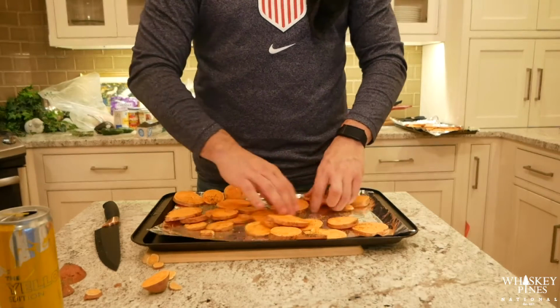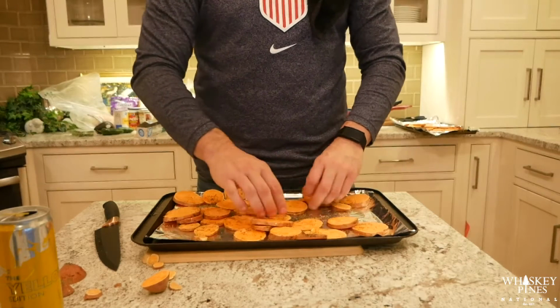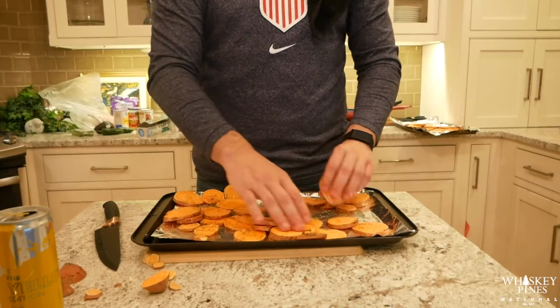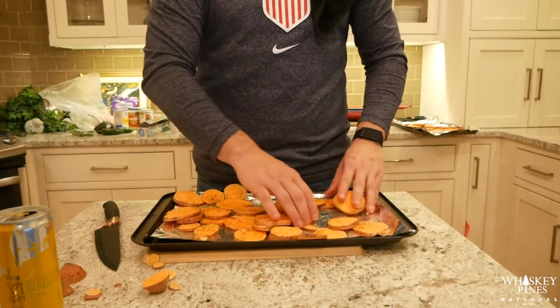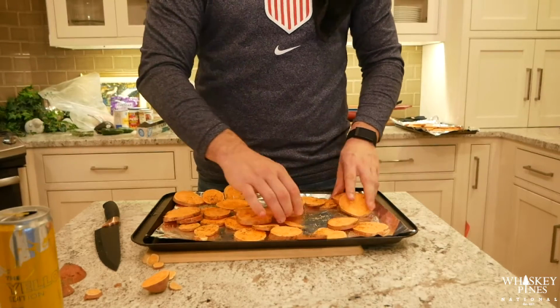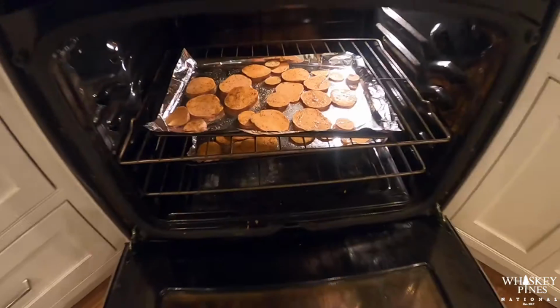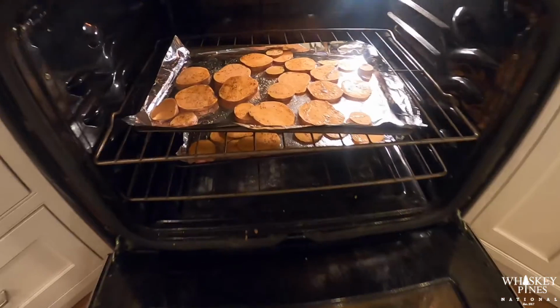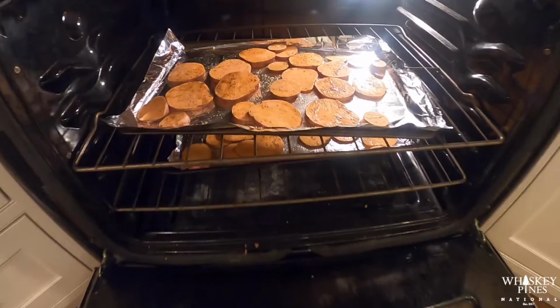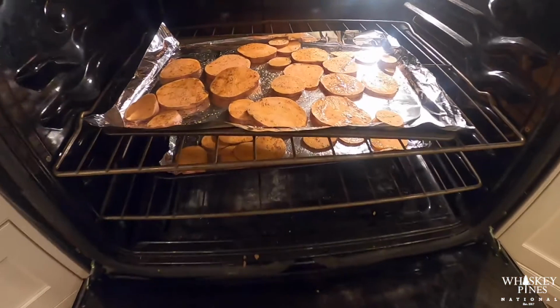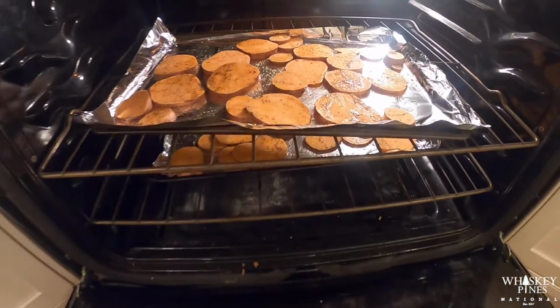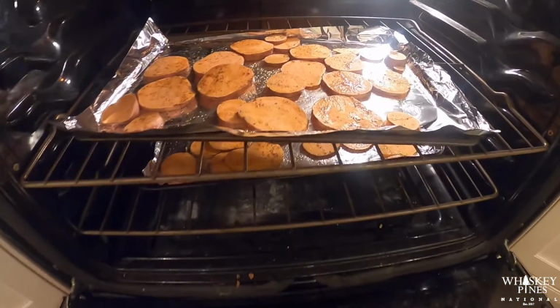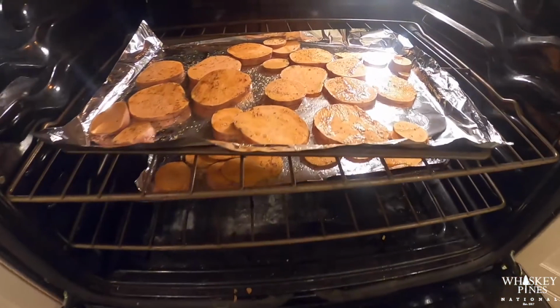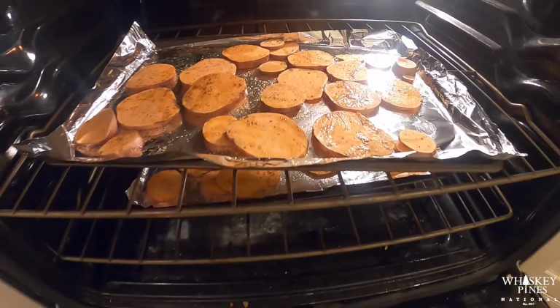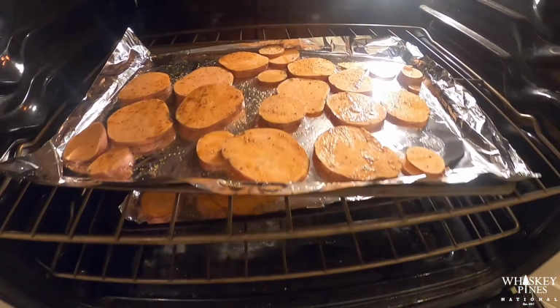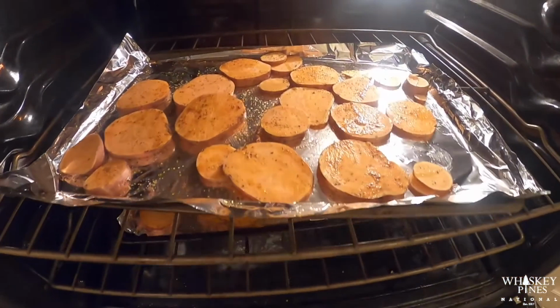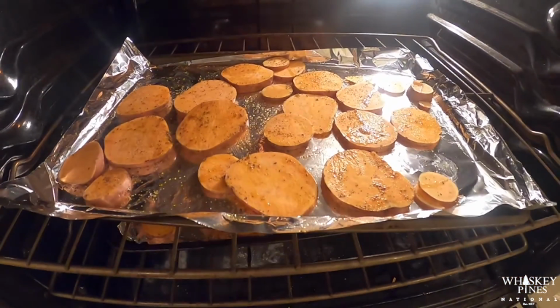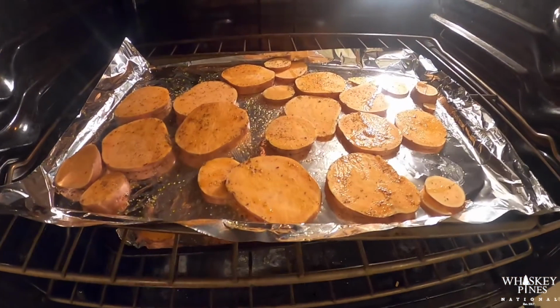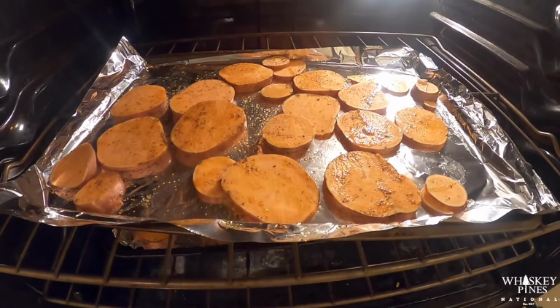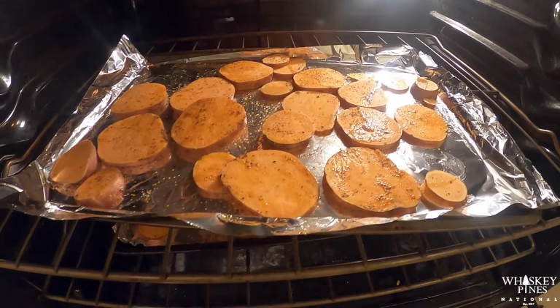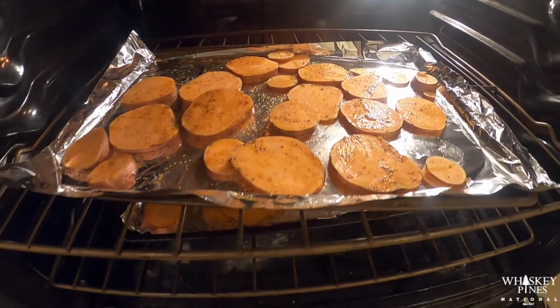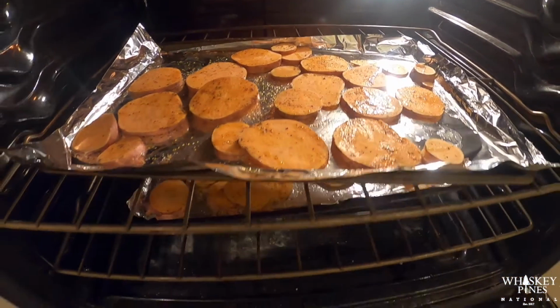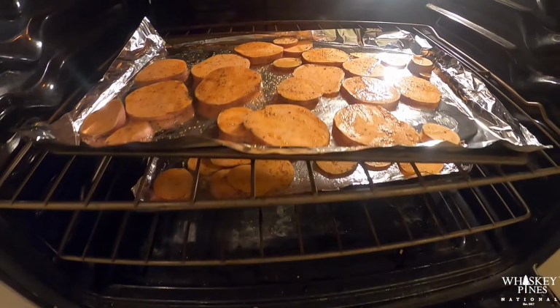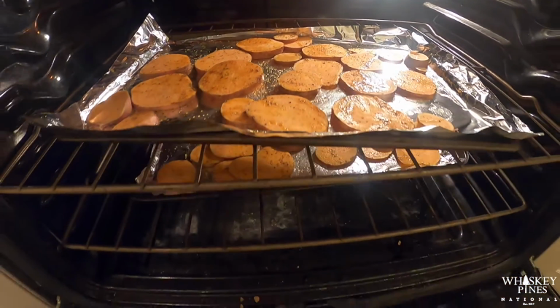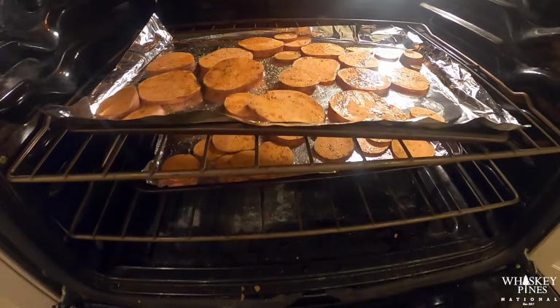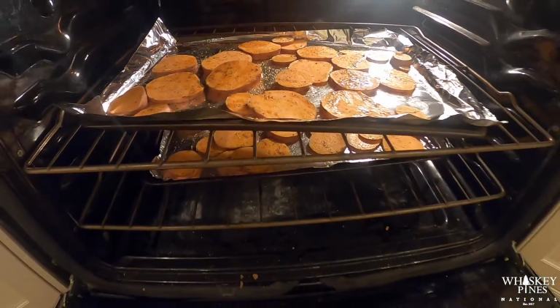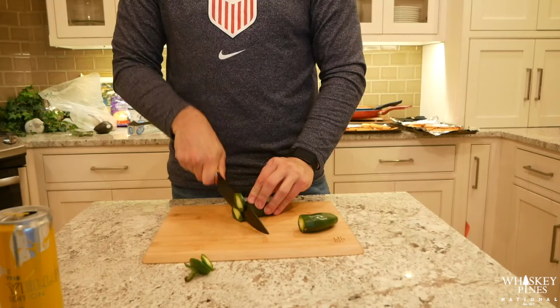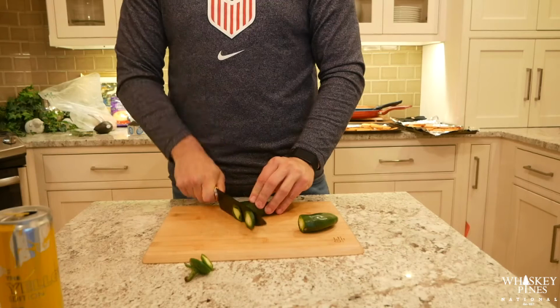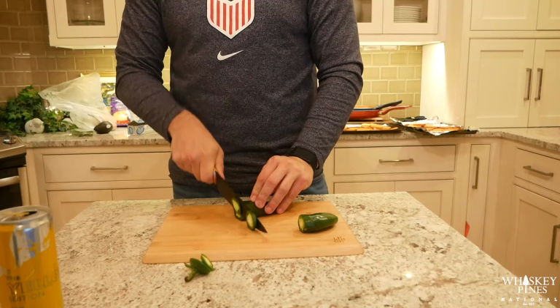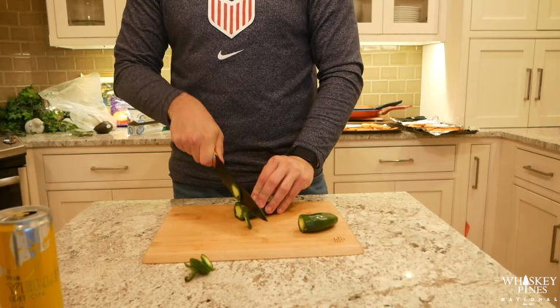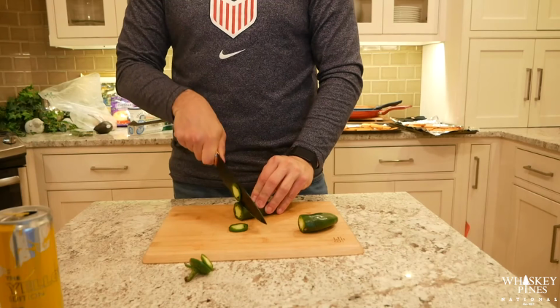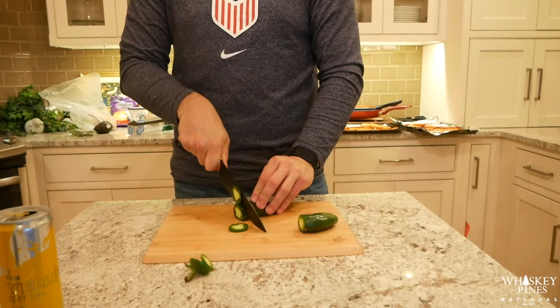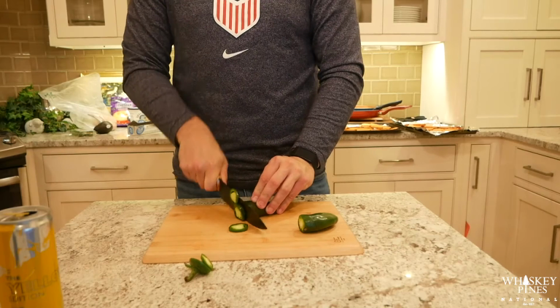Then we'll throw those in the oven and let them bake a little bit, get nice and crispy, and be able to pull them out once they're officially done.